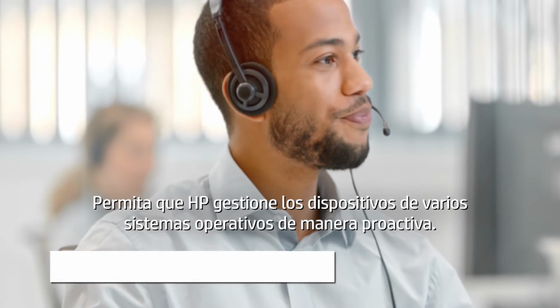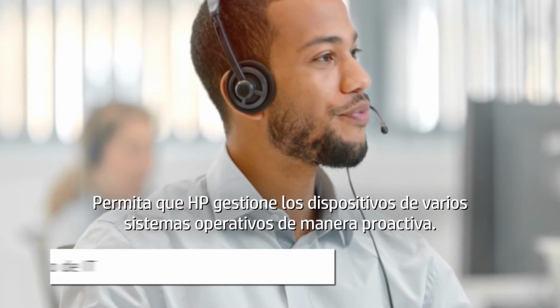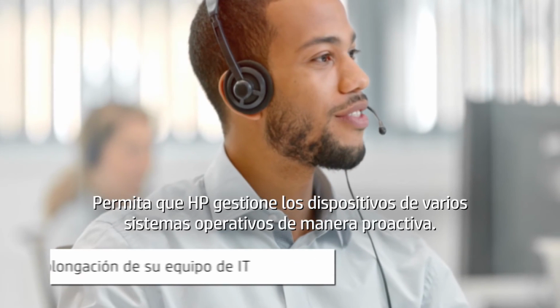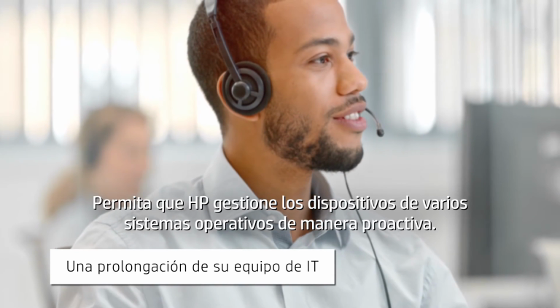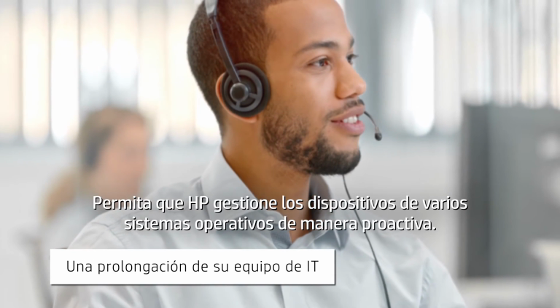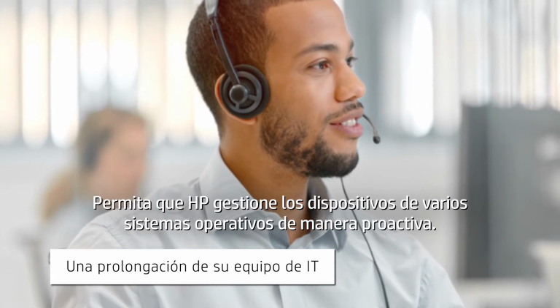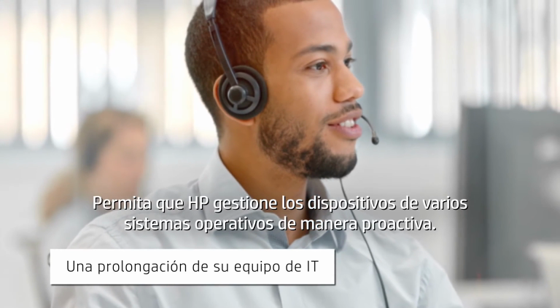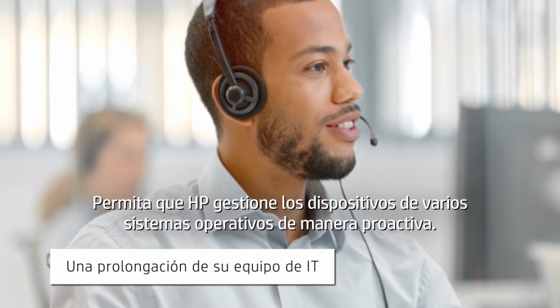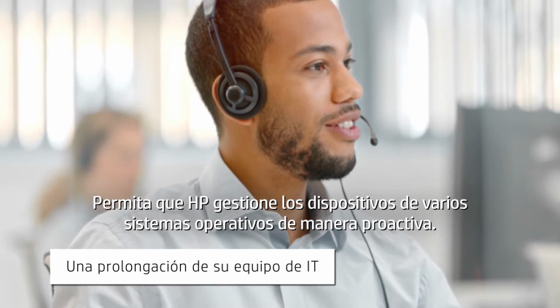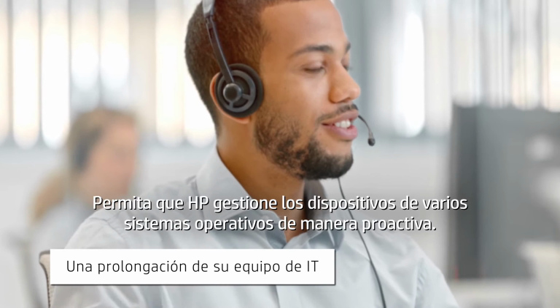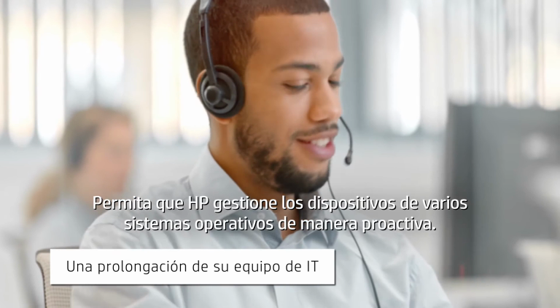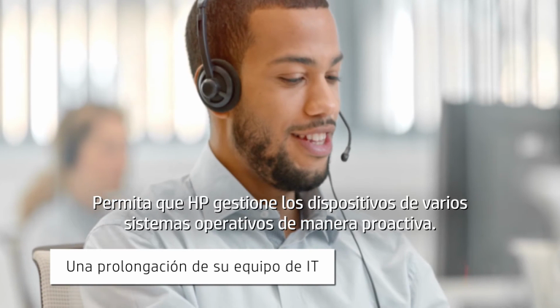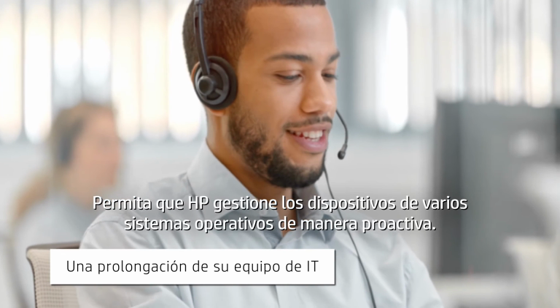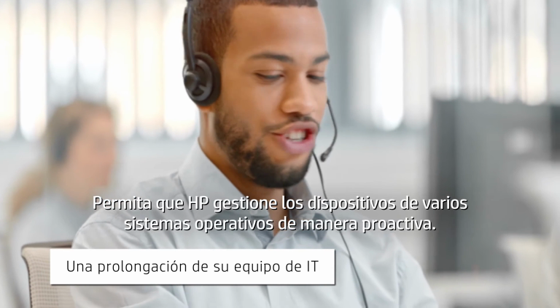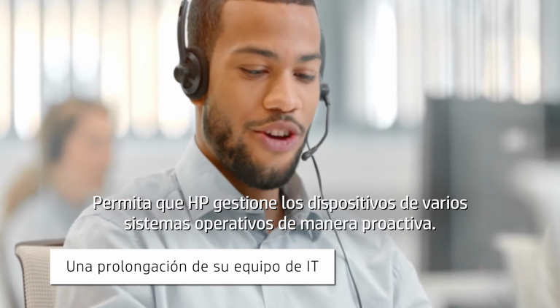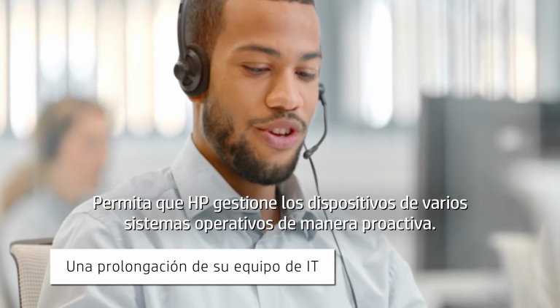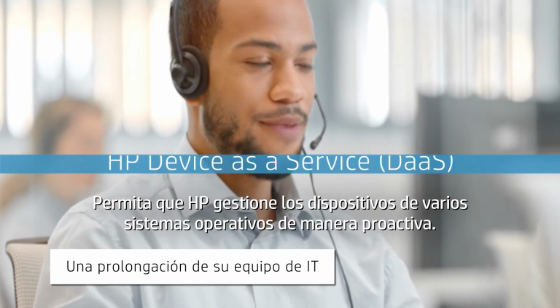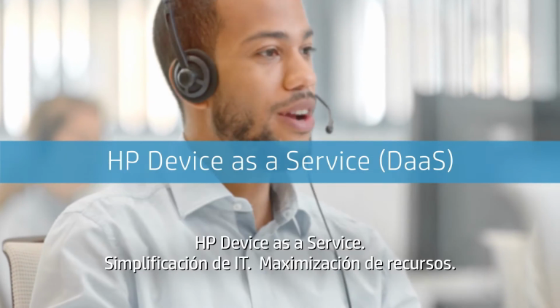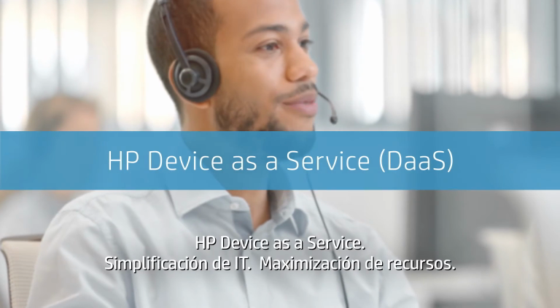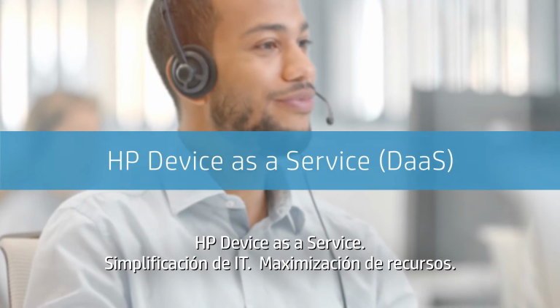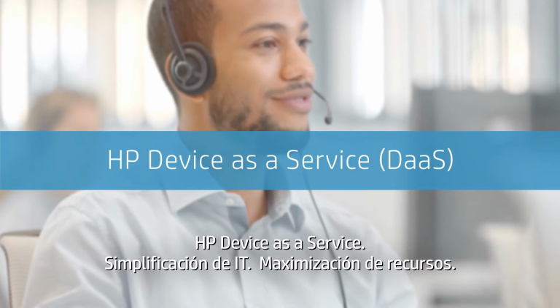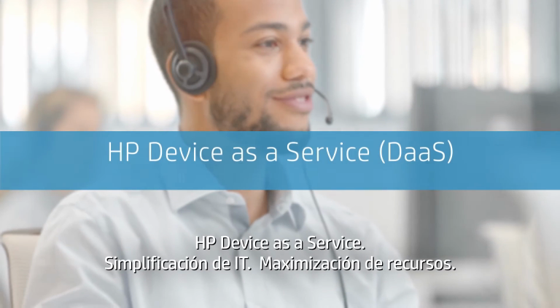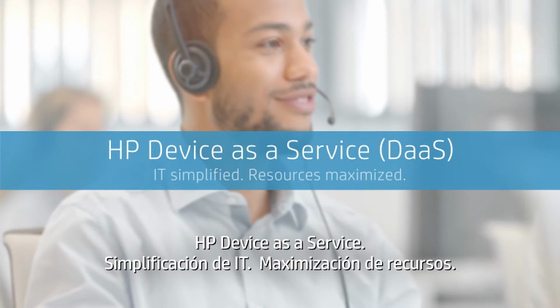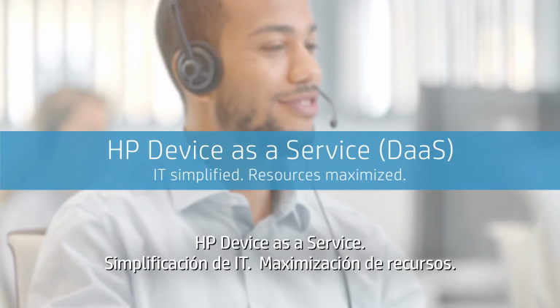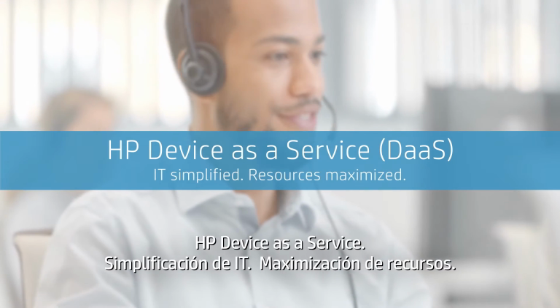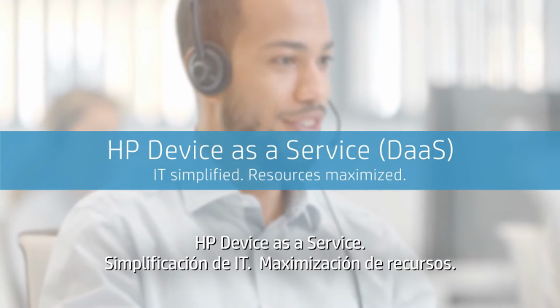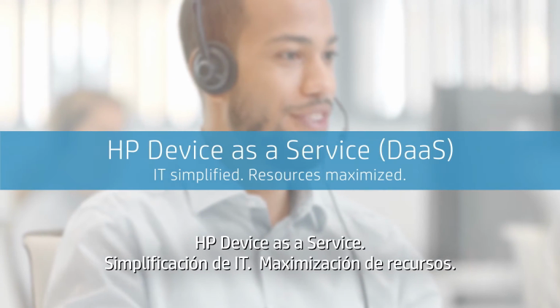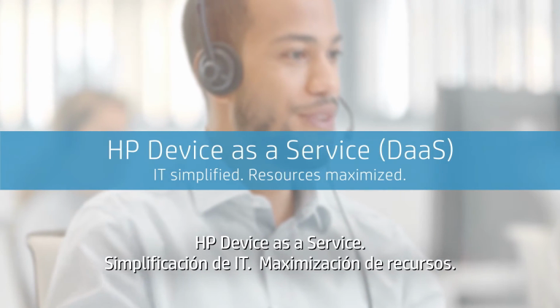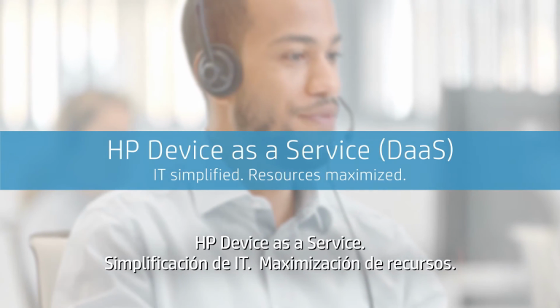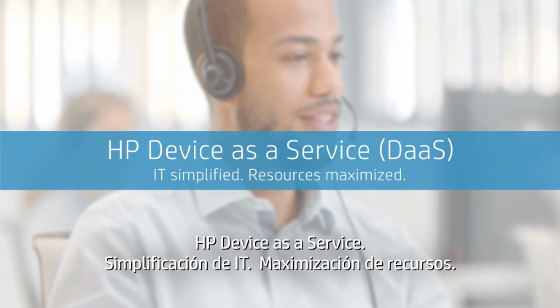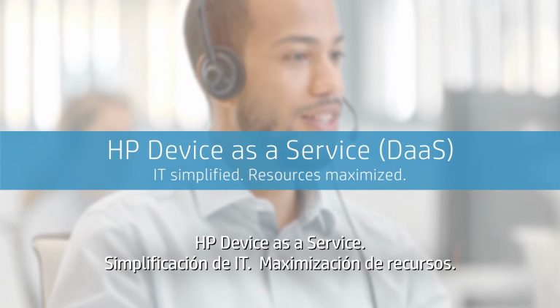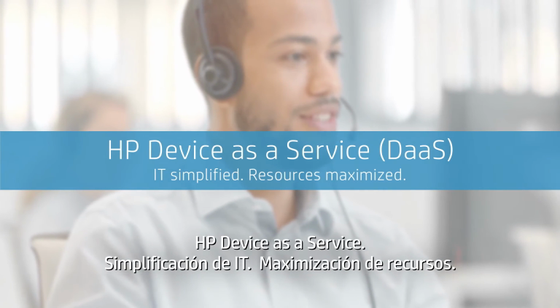Let HP proactively manage your multi-OS devices. HP Device as a Service. IT Simplified.